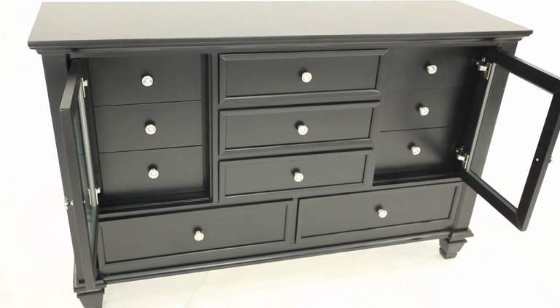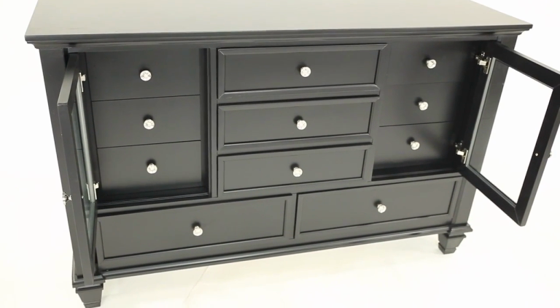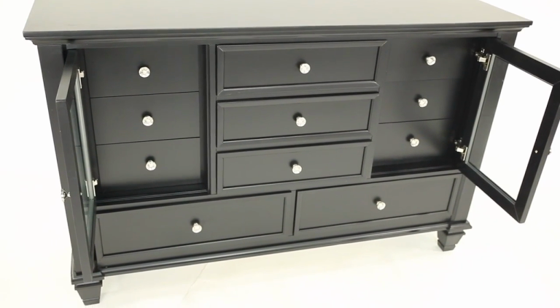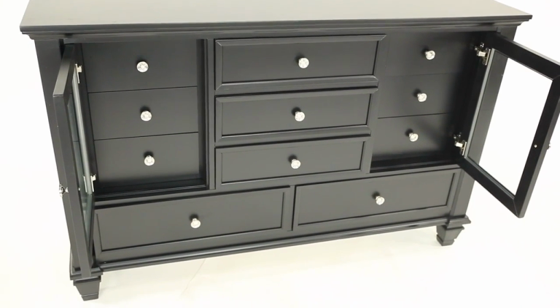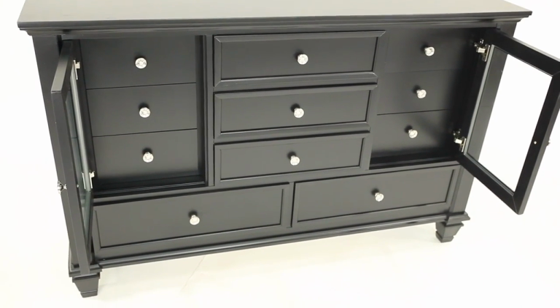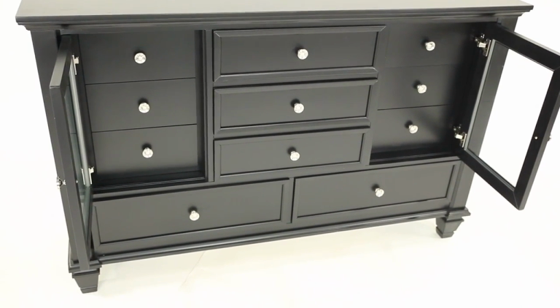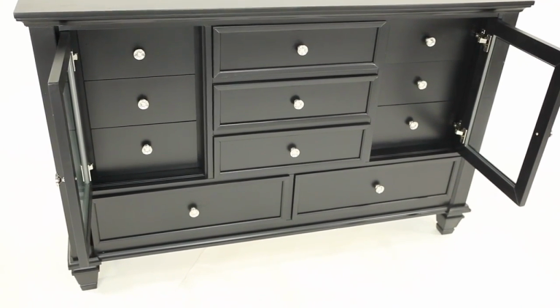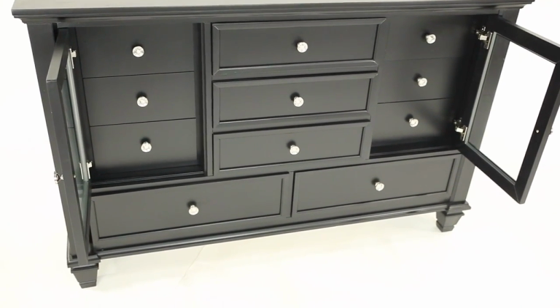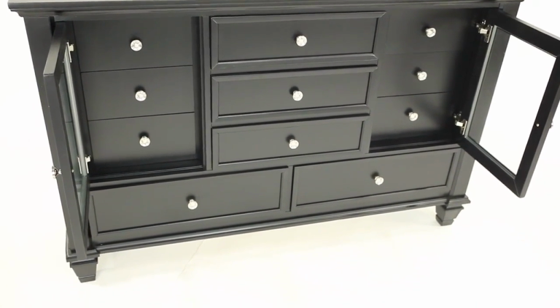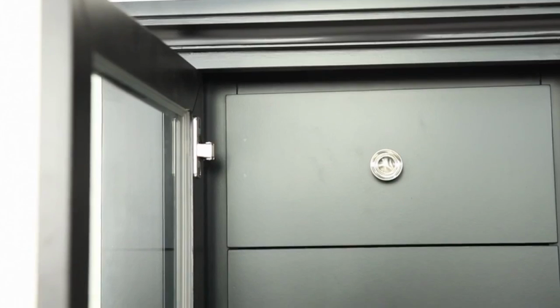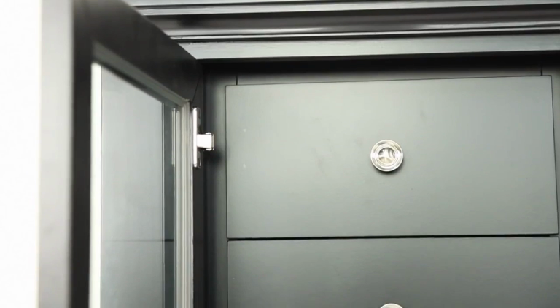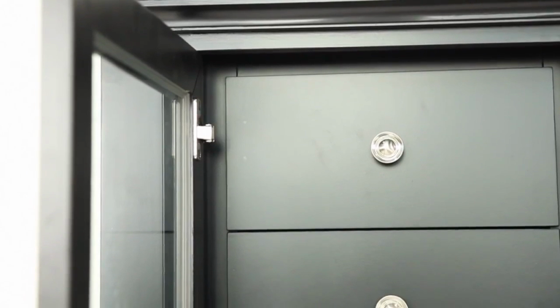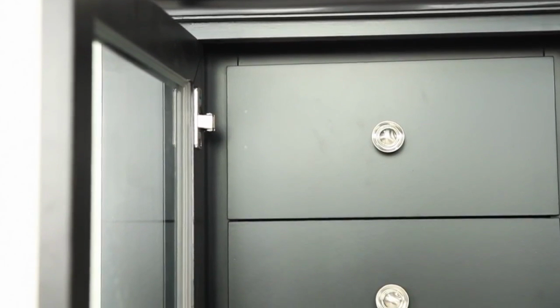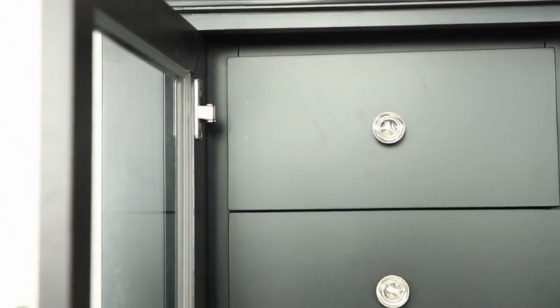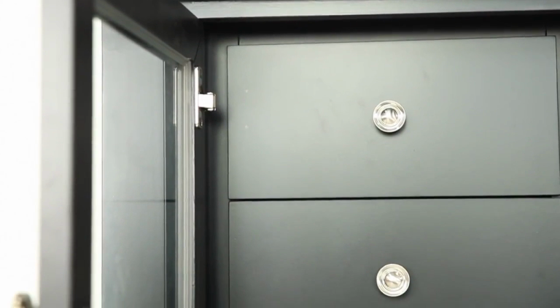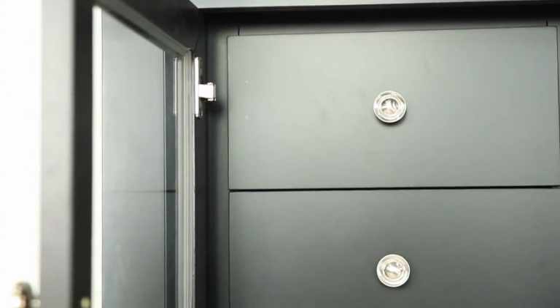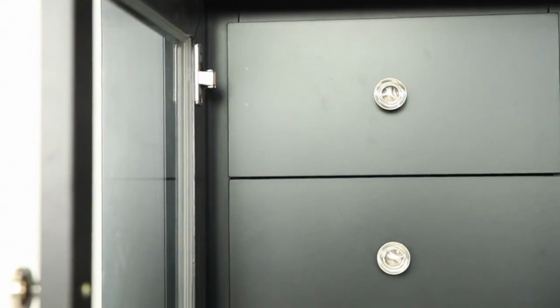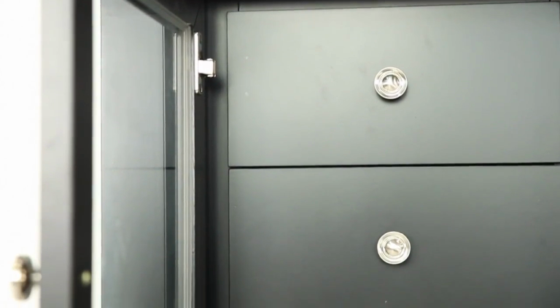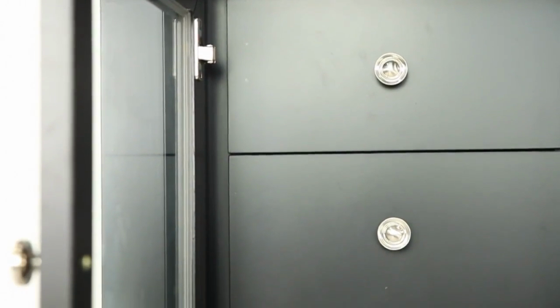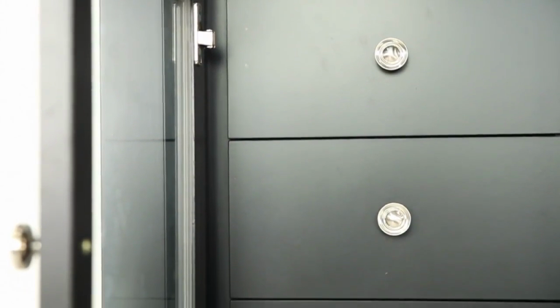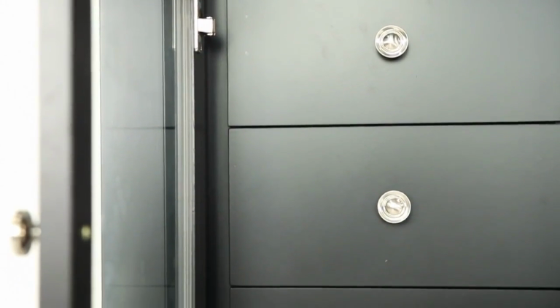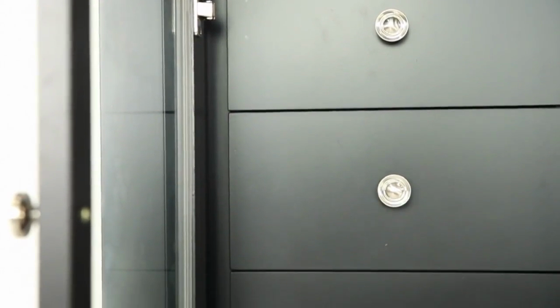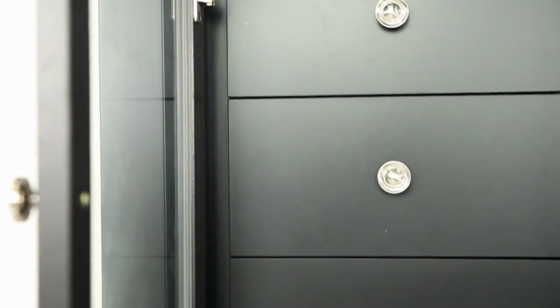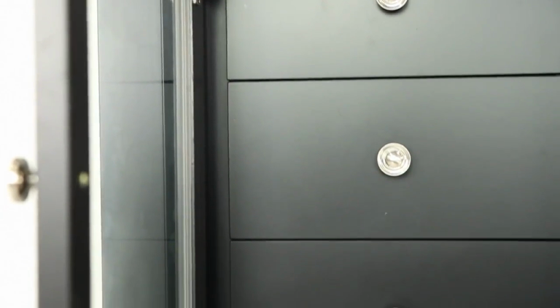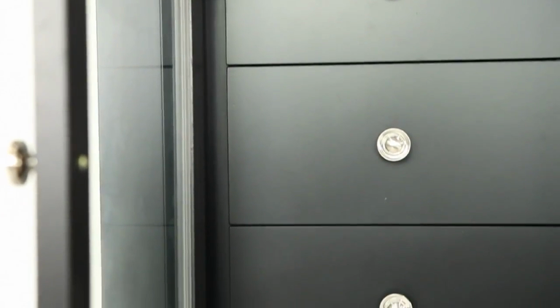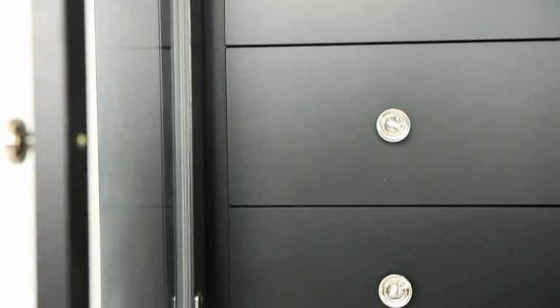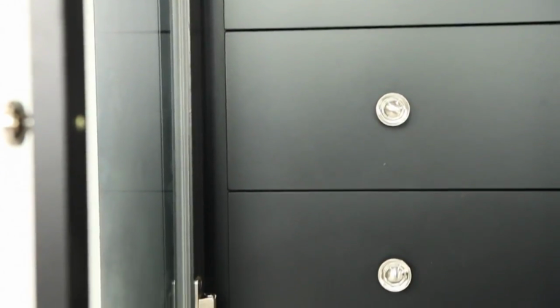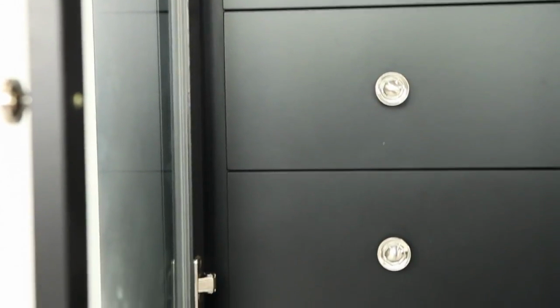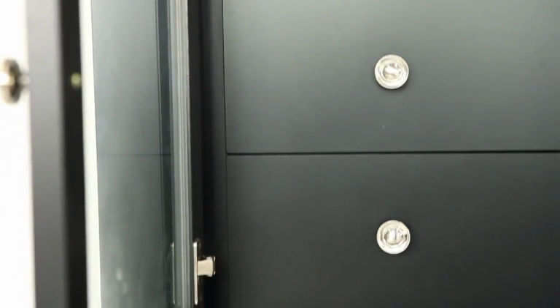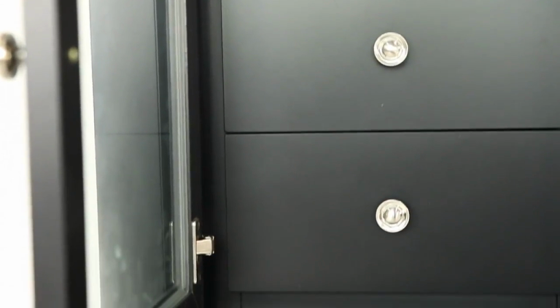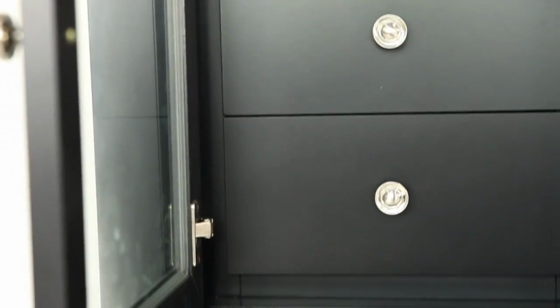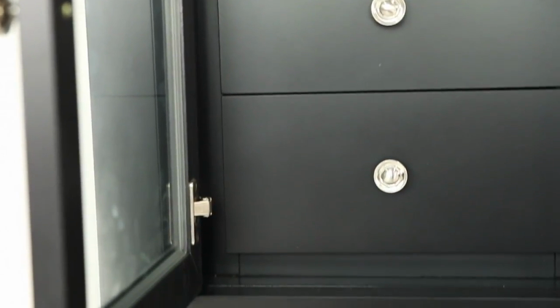Add the mirror above this timeless dresser for a complete bedroom ensemble that you can truly enjoy.